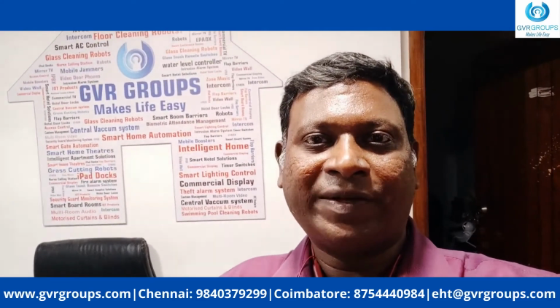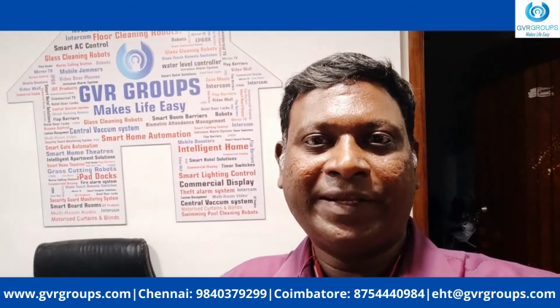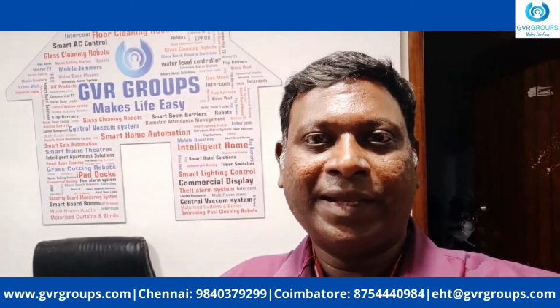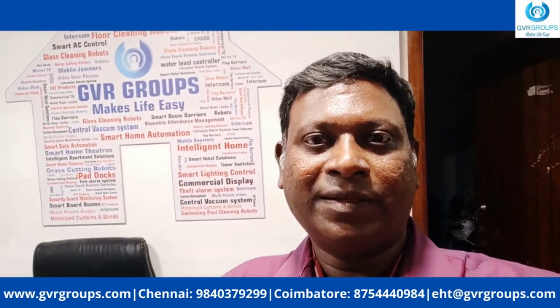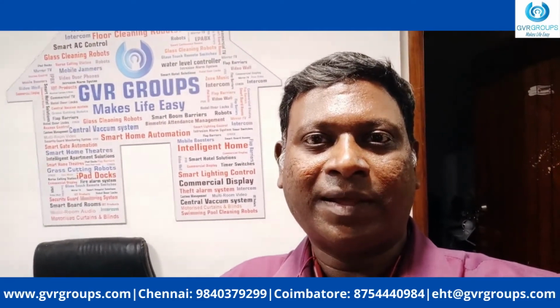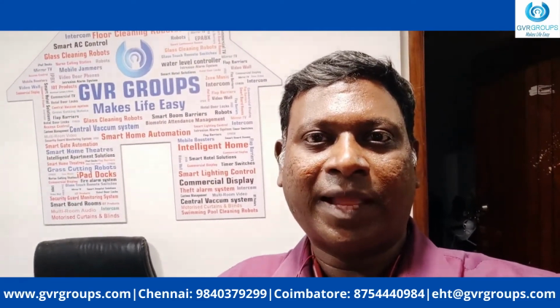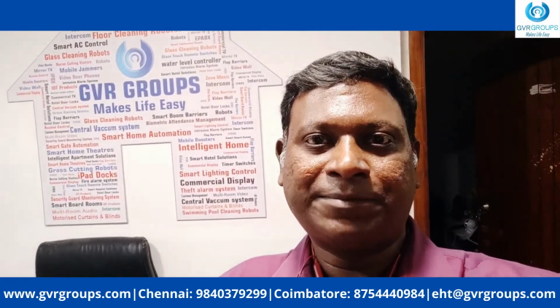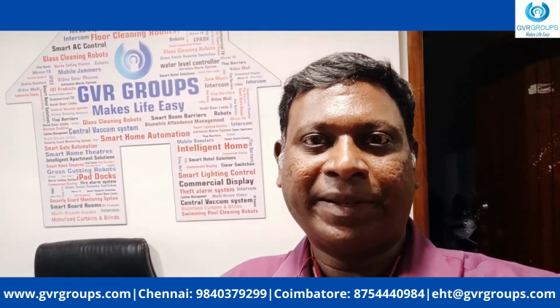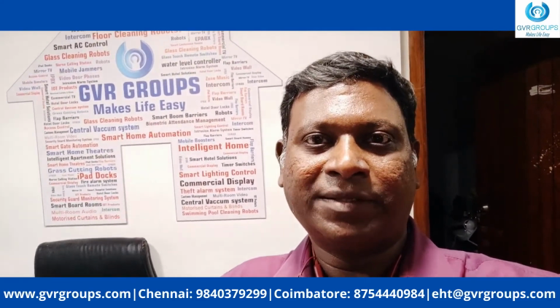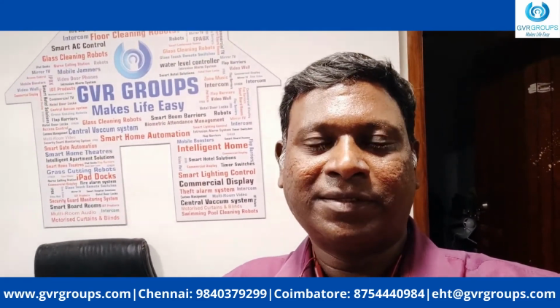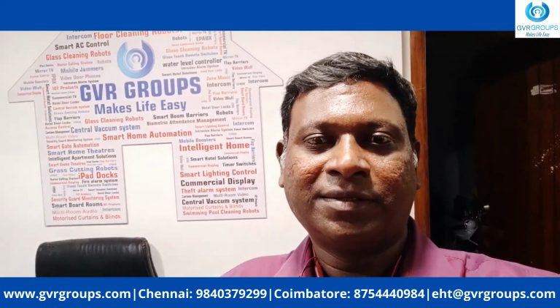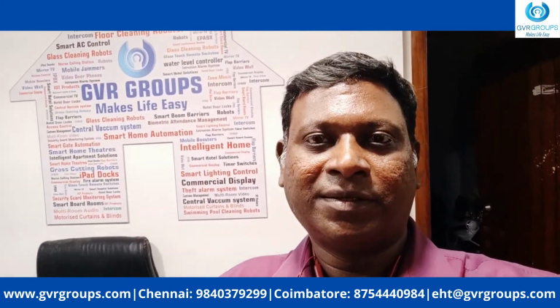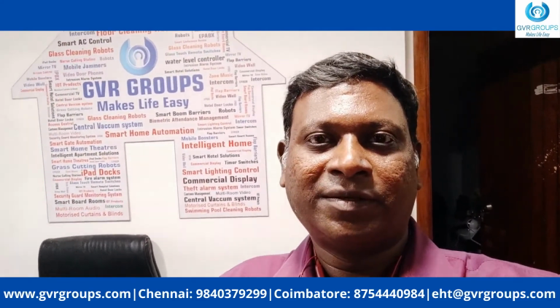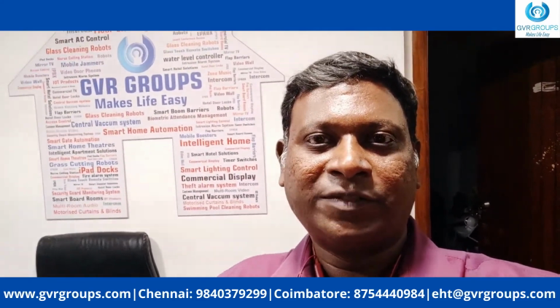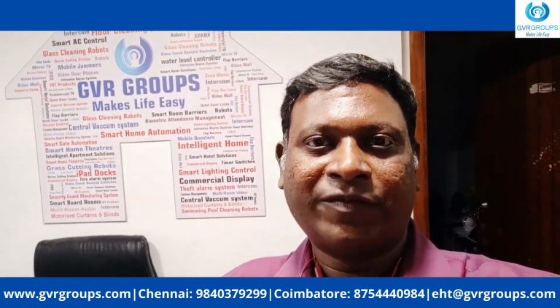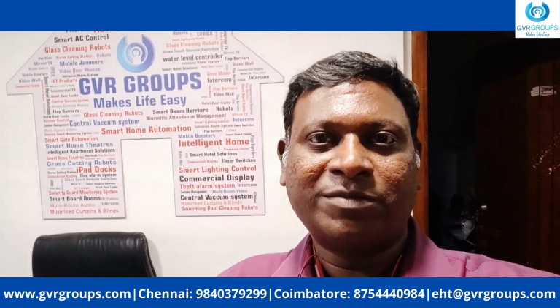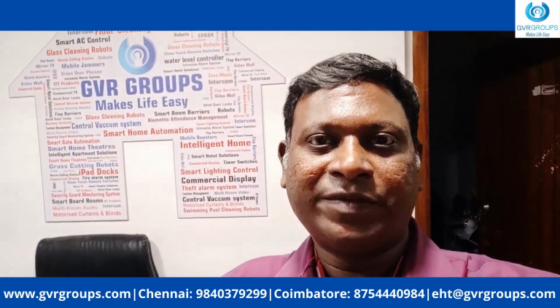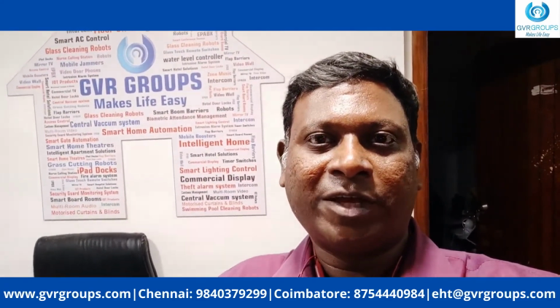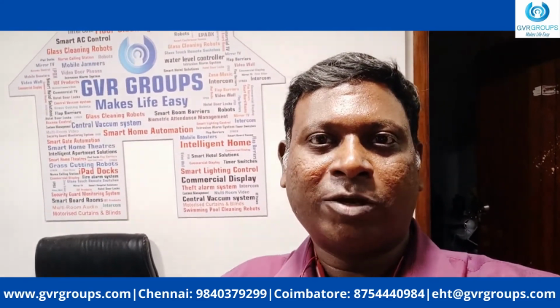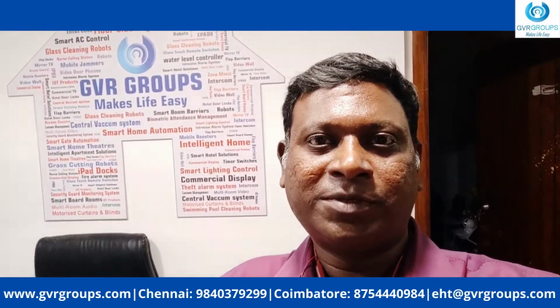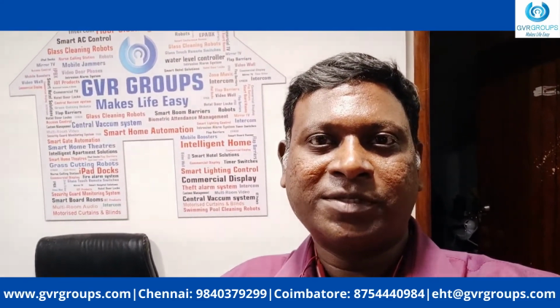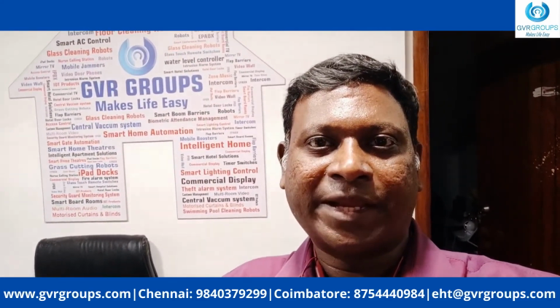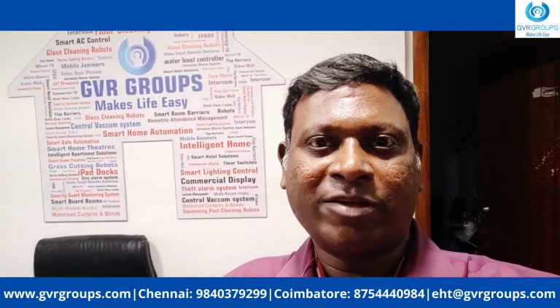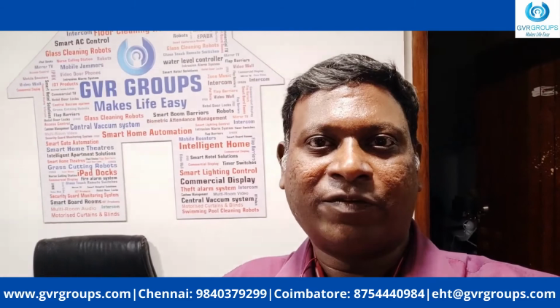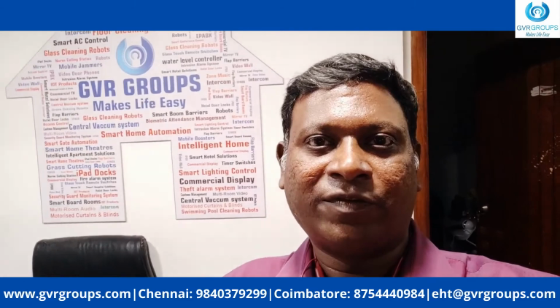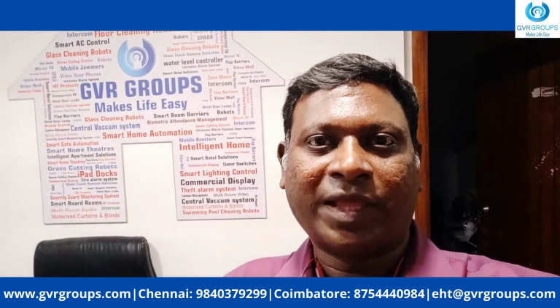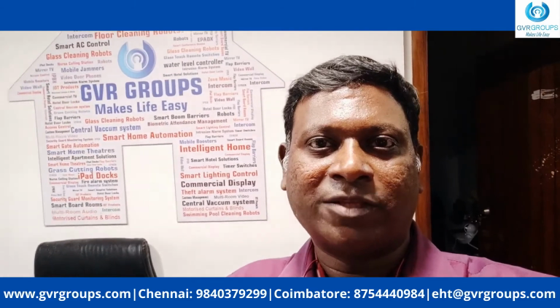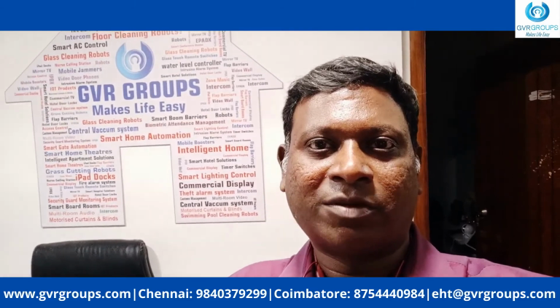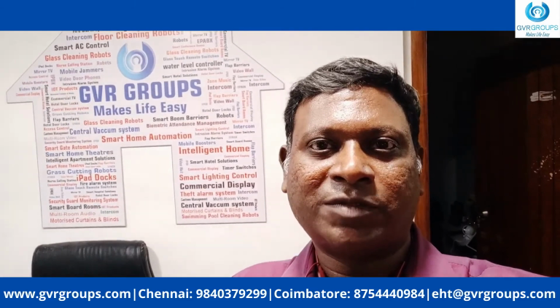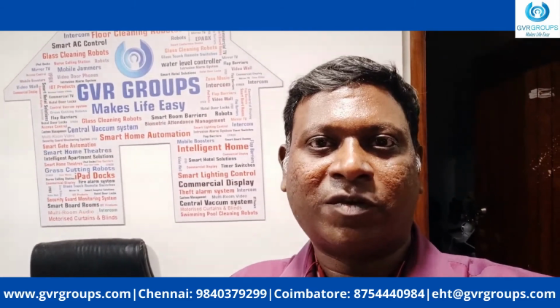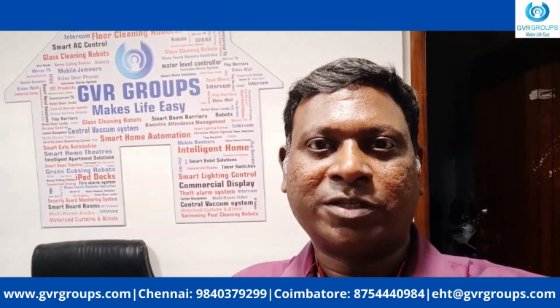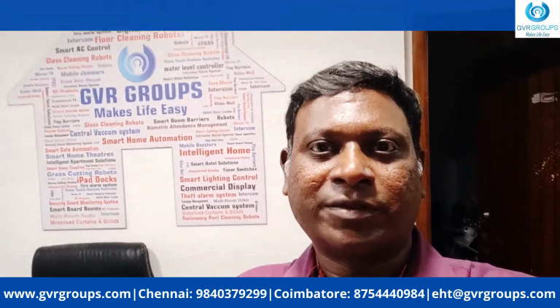Vijay from GVR Groups signing off. Thank you so much for watching.